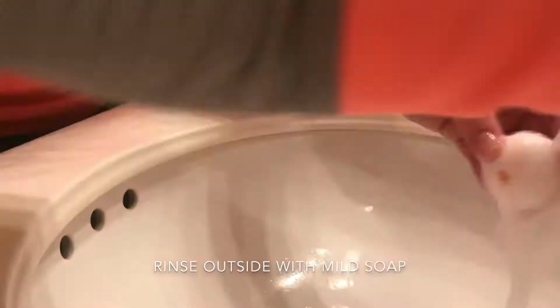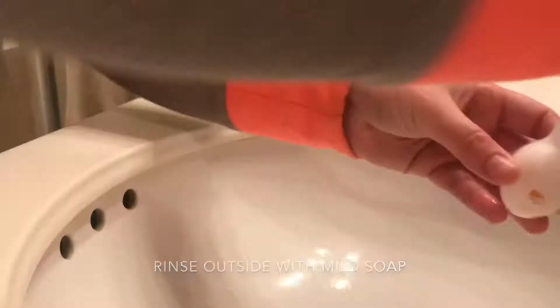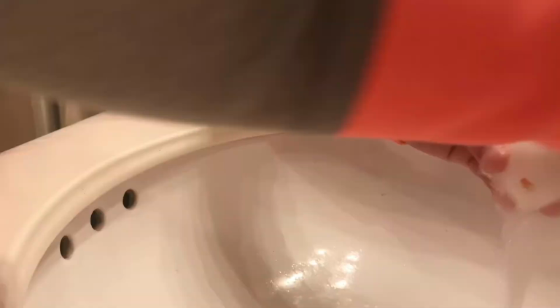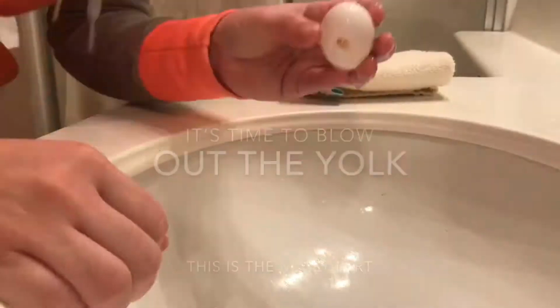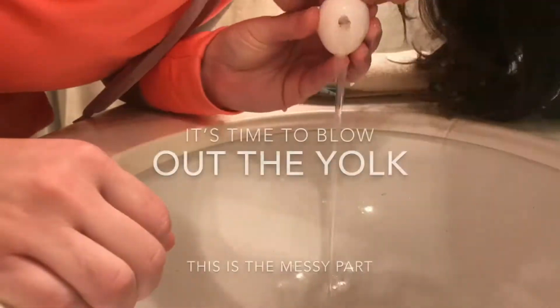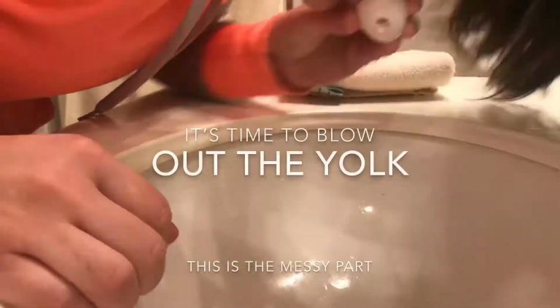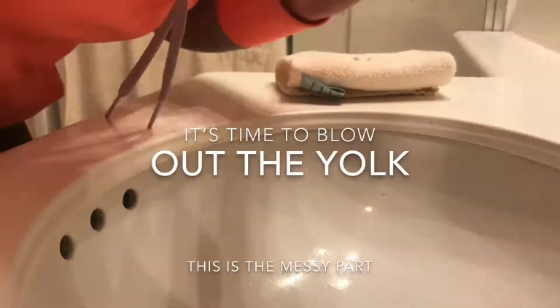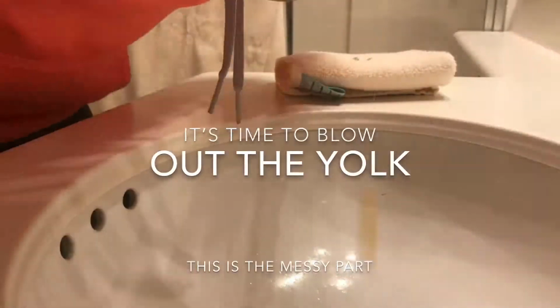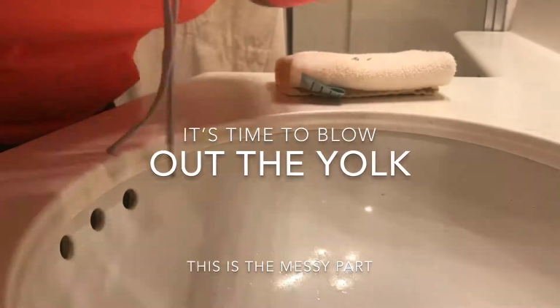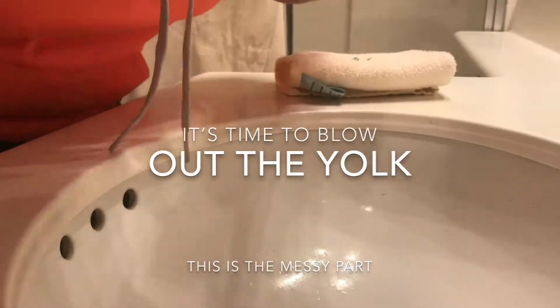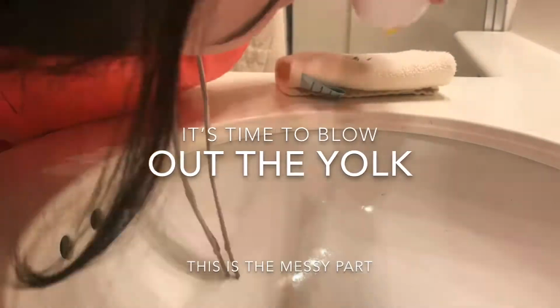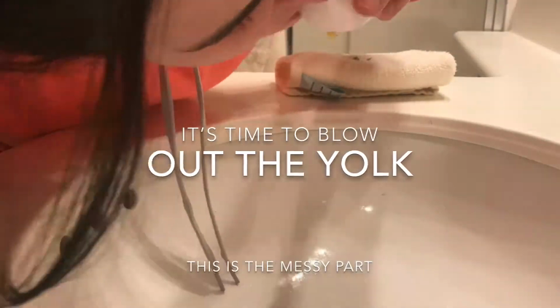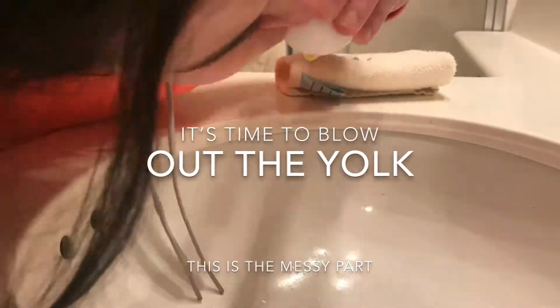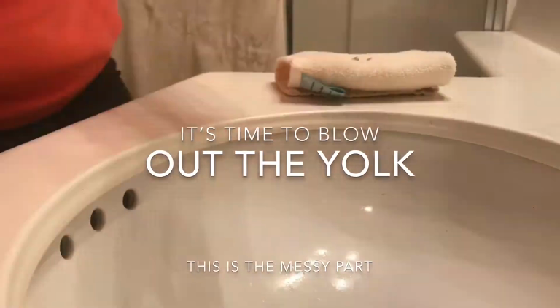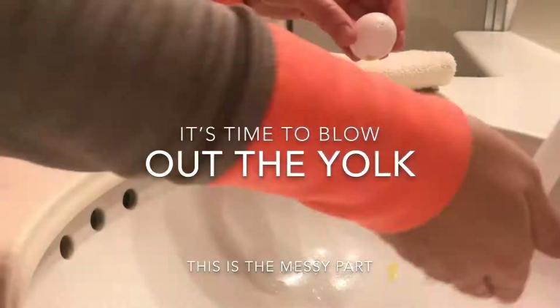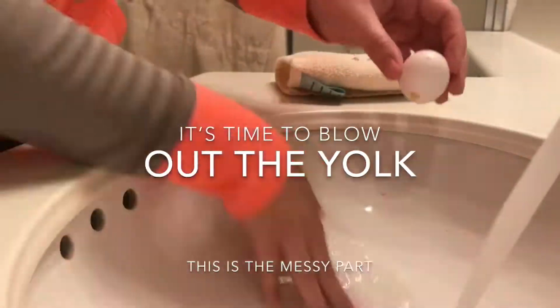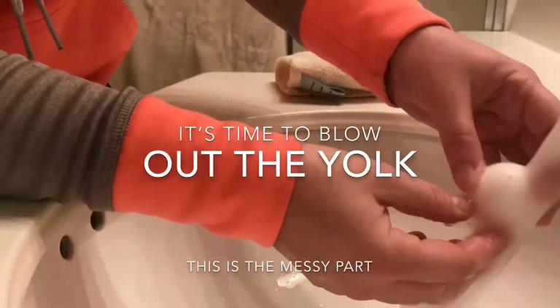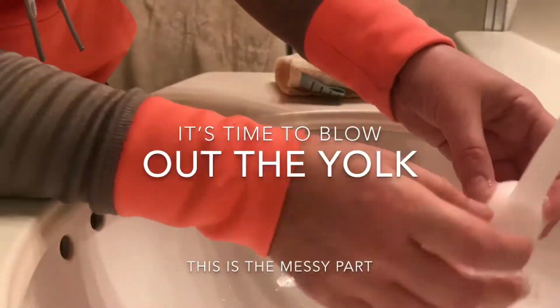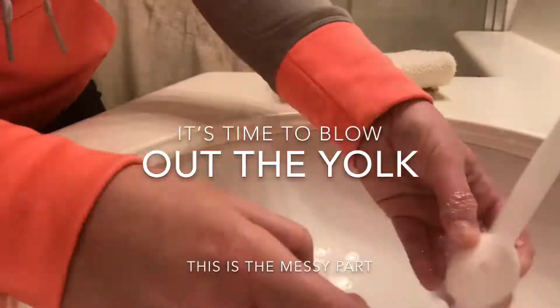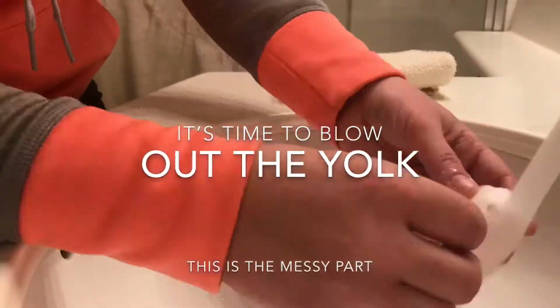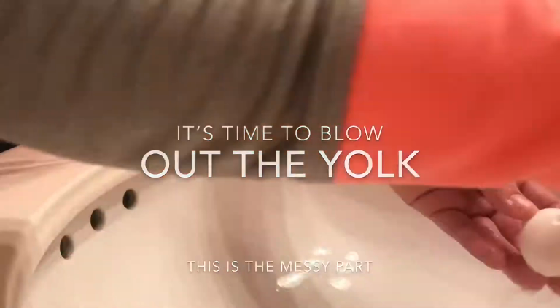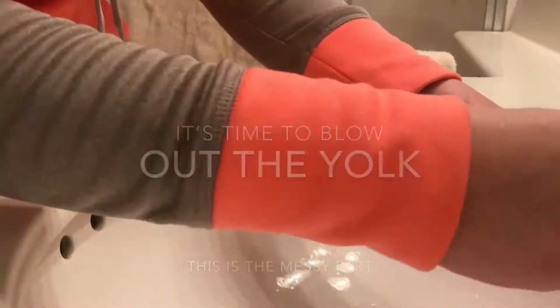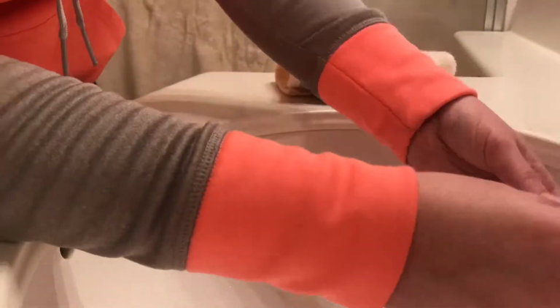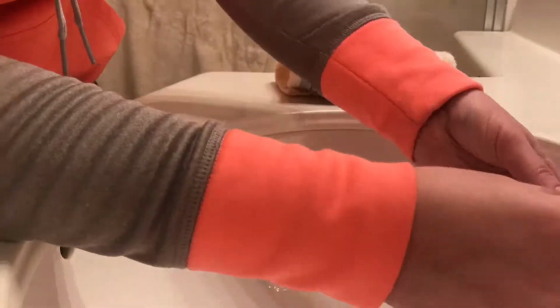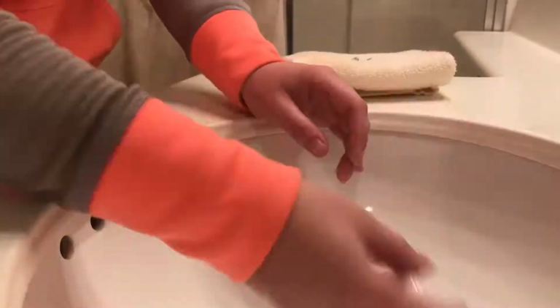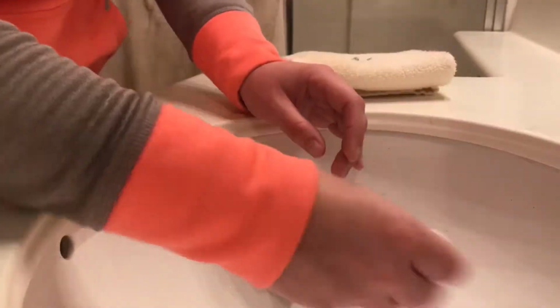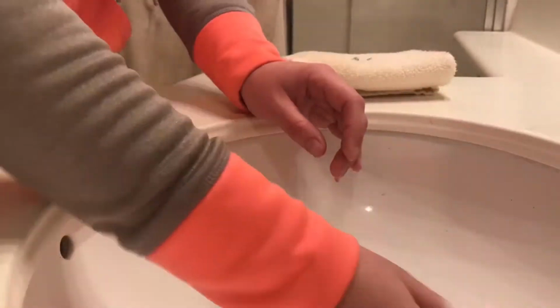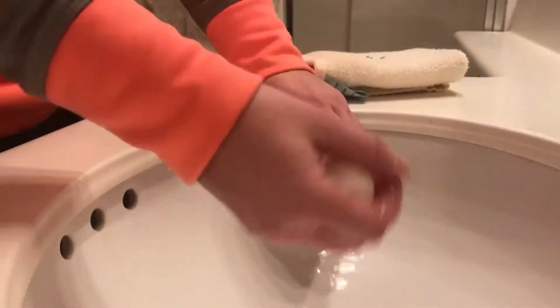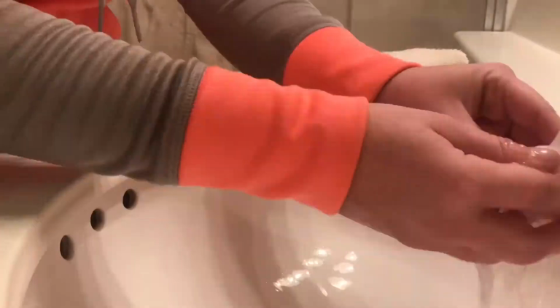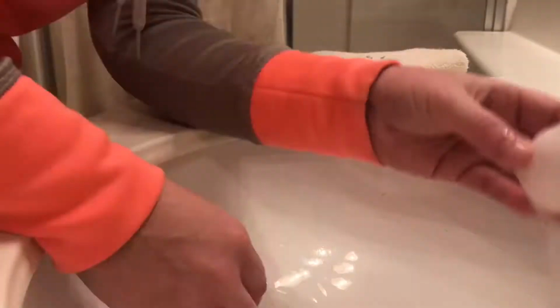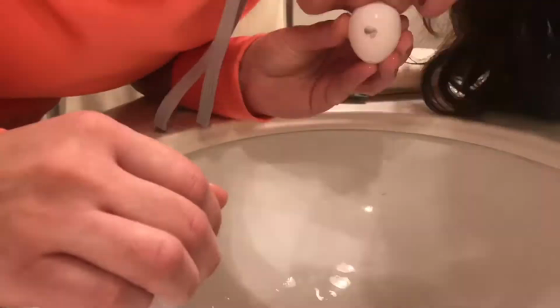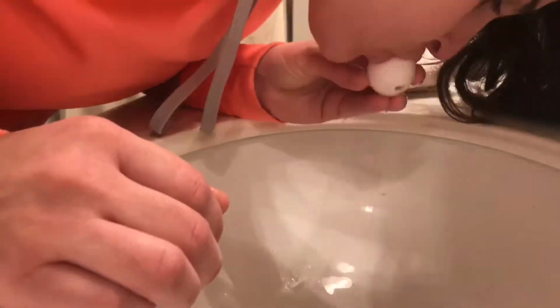And then, the gross part — I blew out all the yolk. Had to make sure my hair was out of the way.